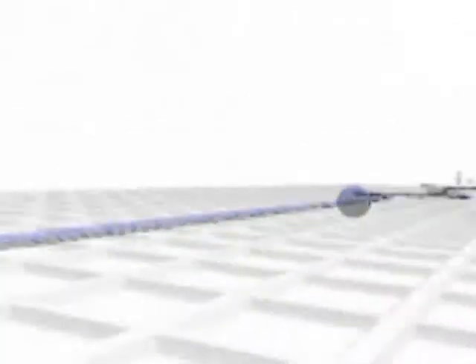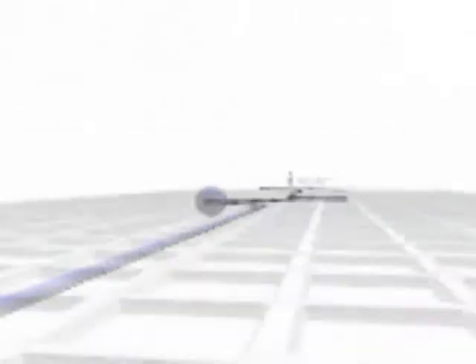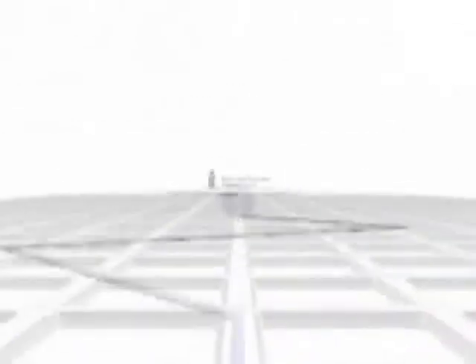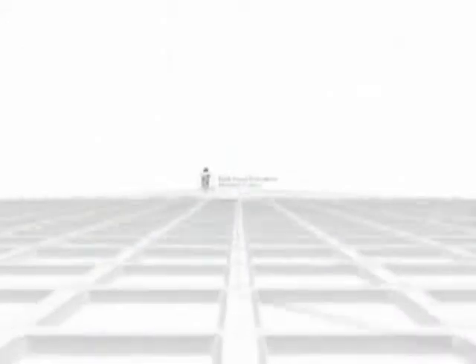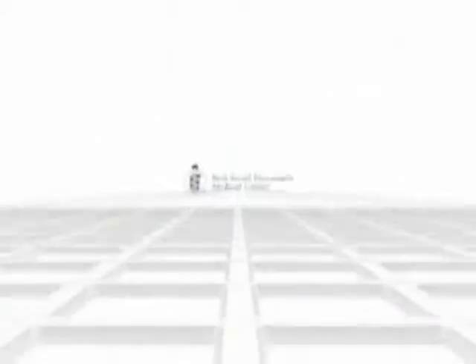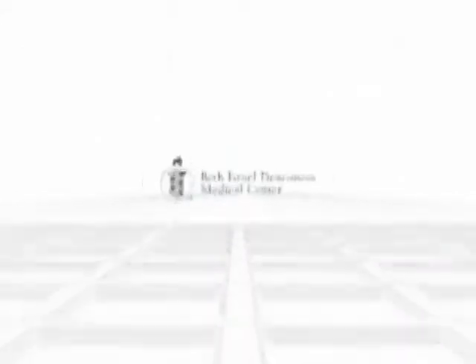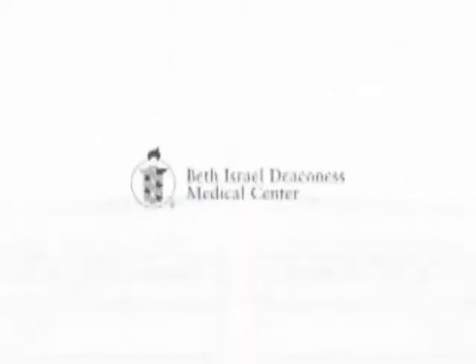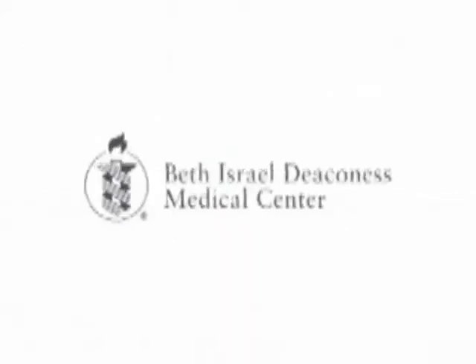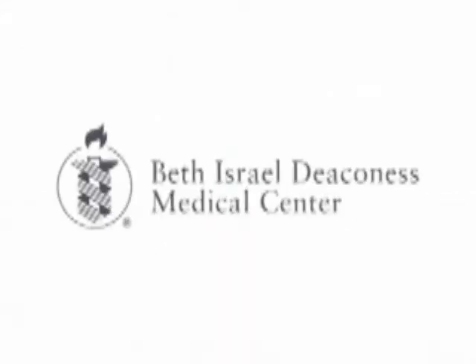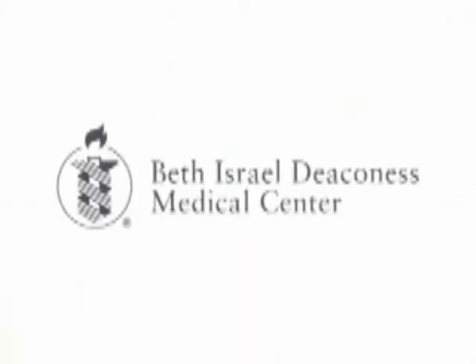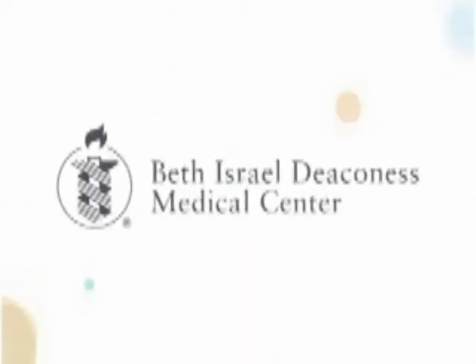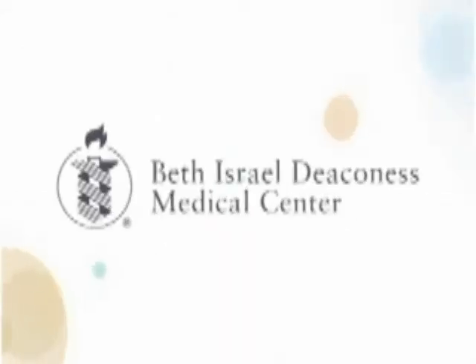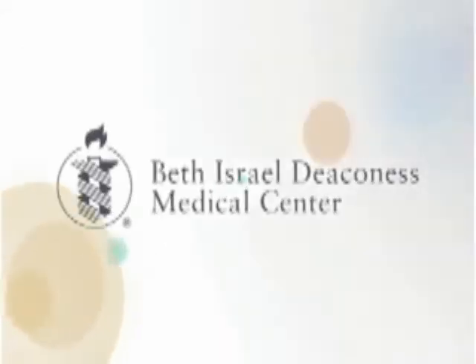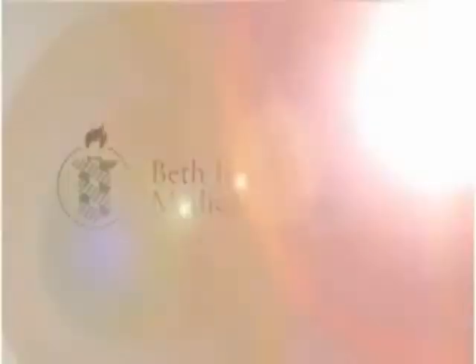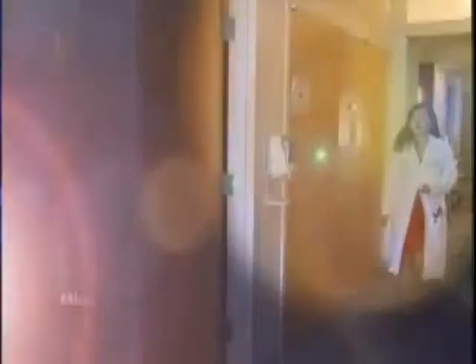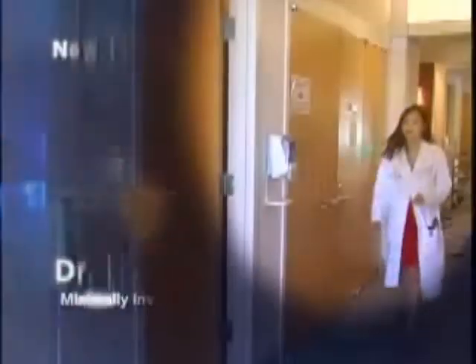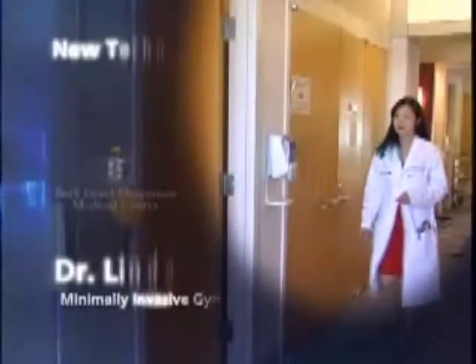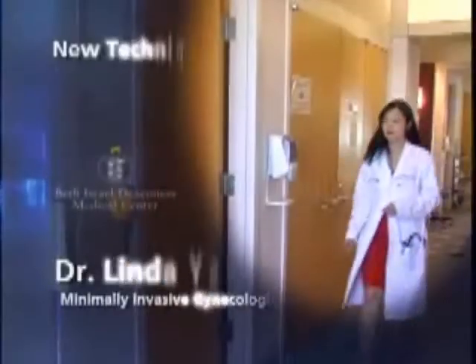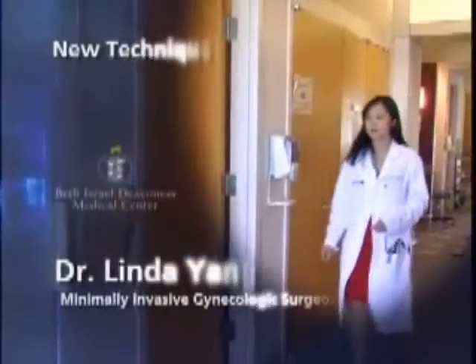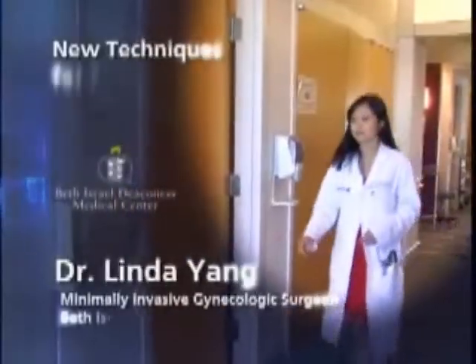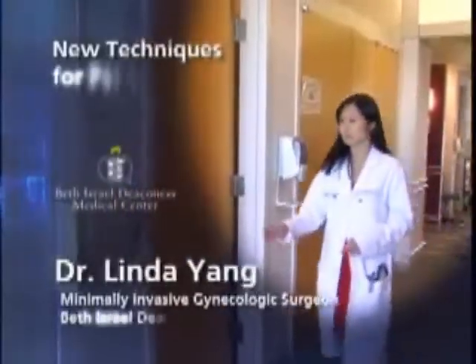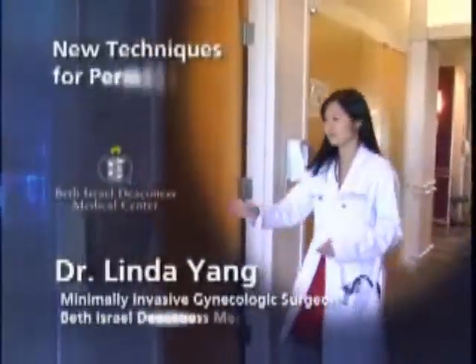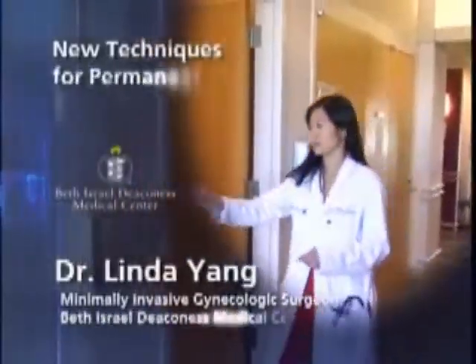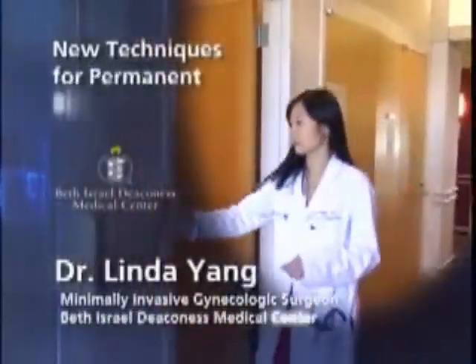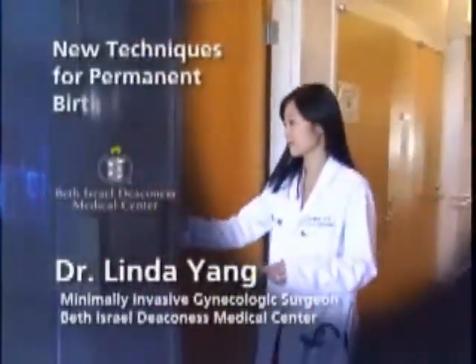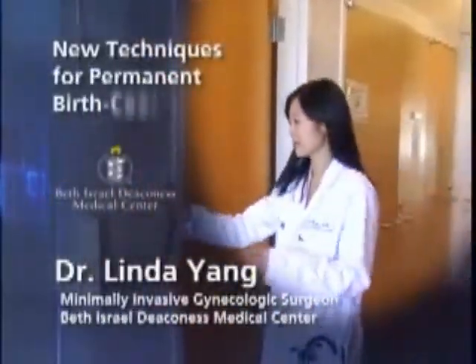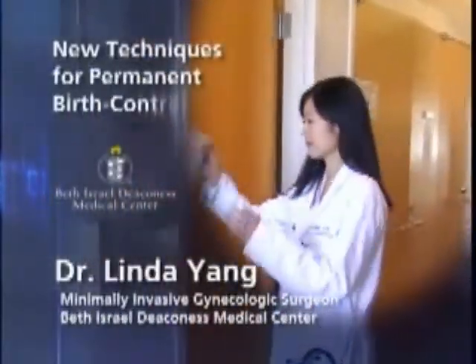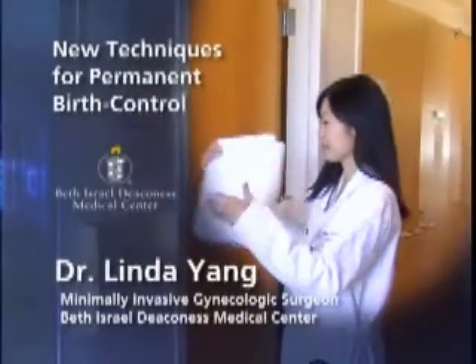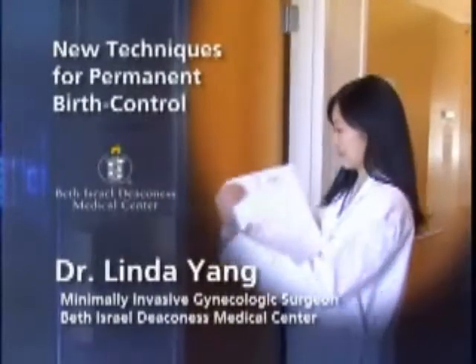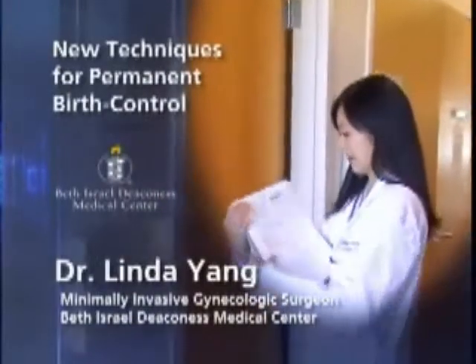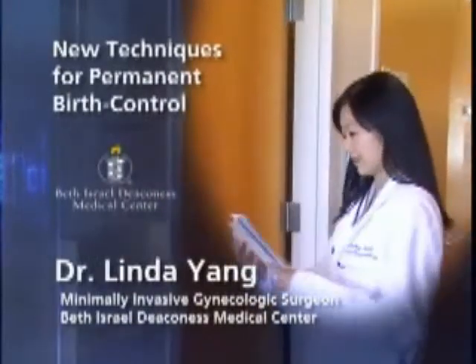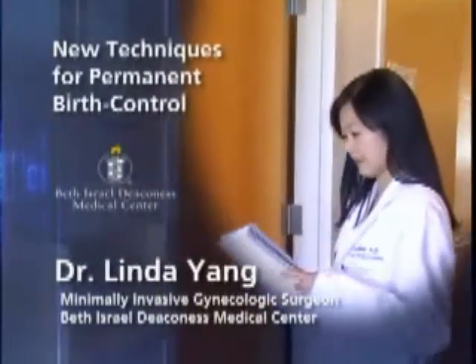This is a Beth Israel Deaconess Medical Center podcast: new techniques for permanent birth control with Dr. Linda Yang.